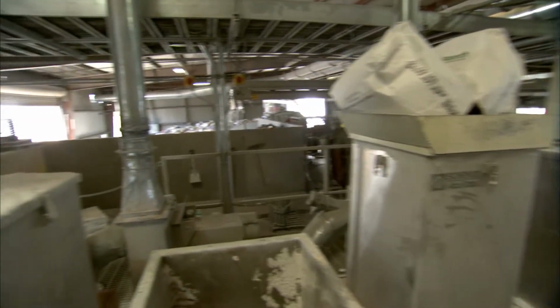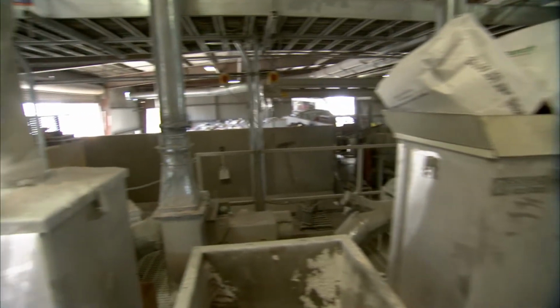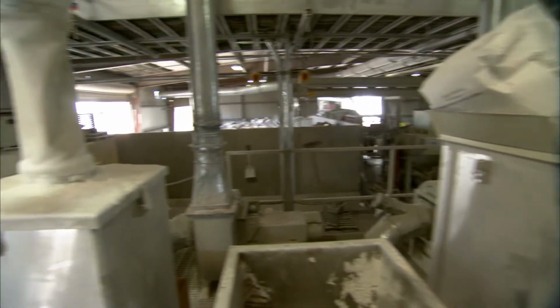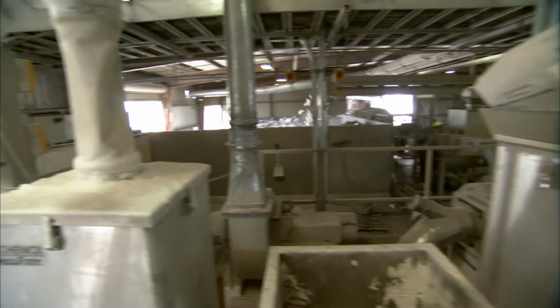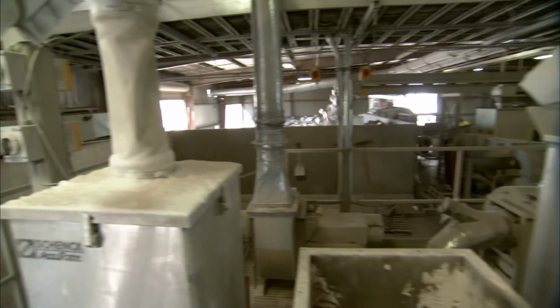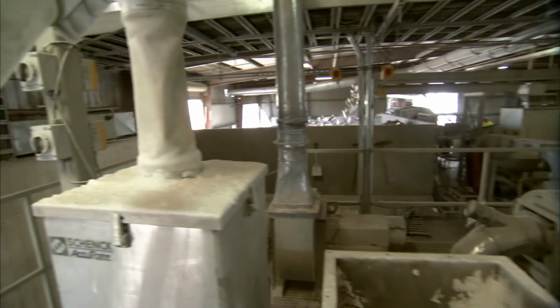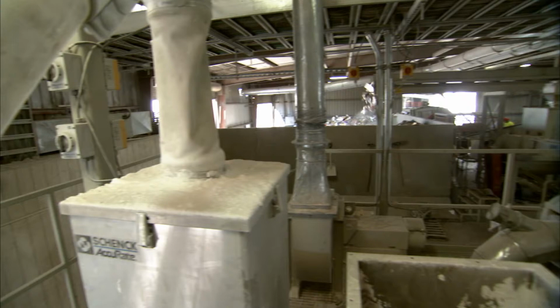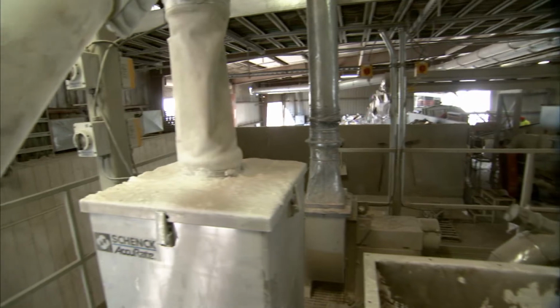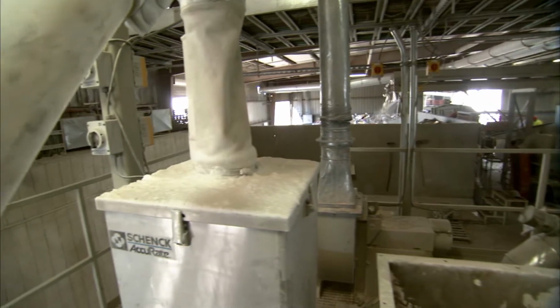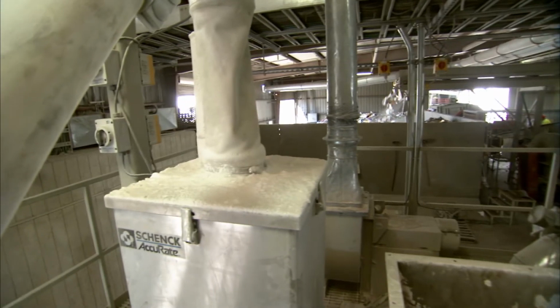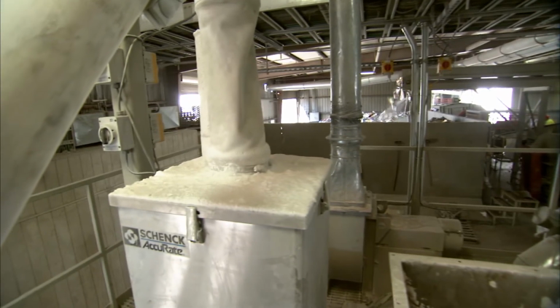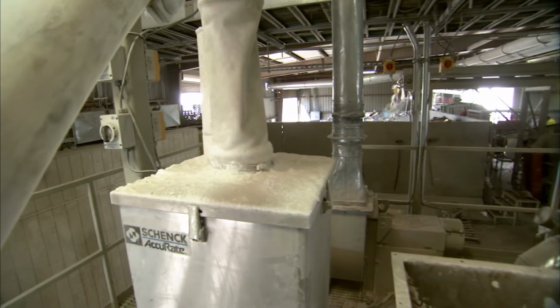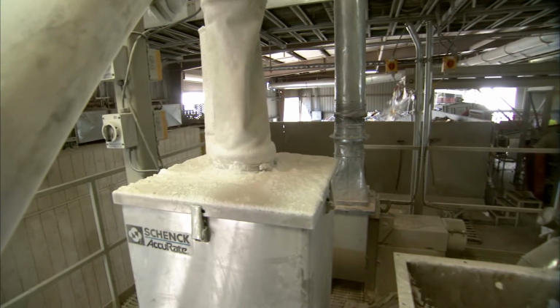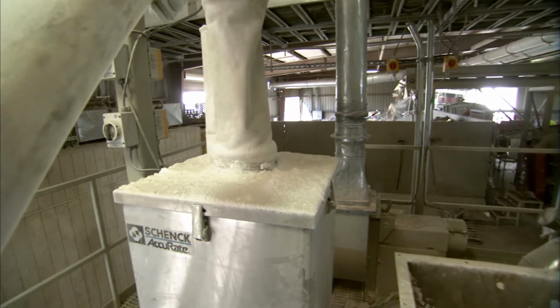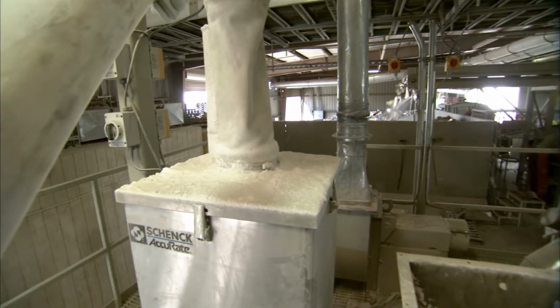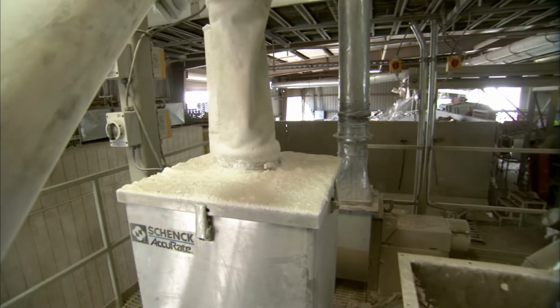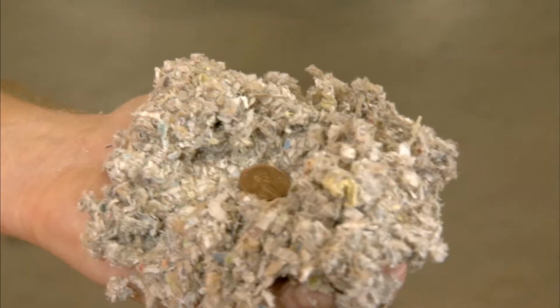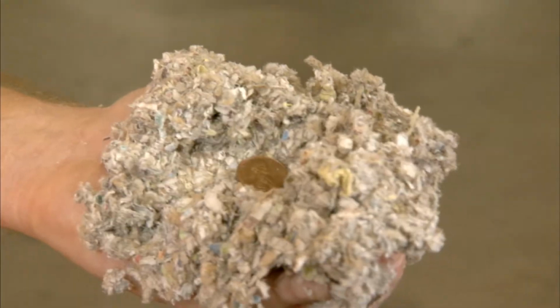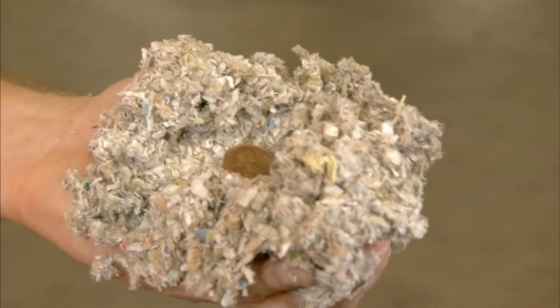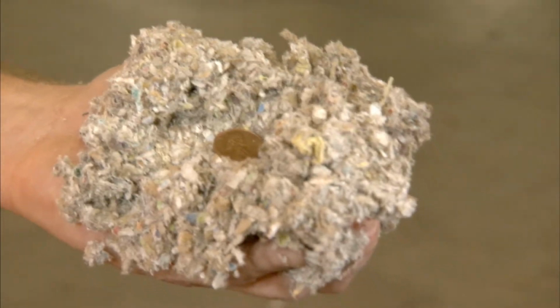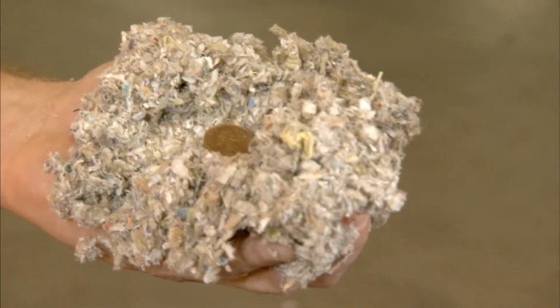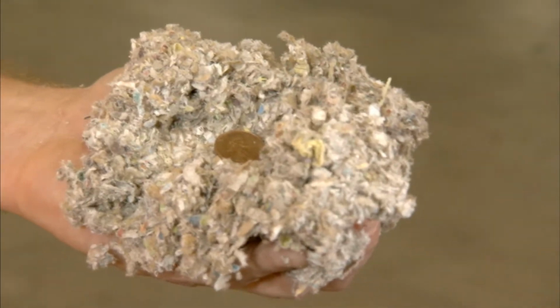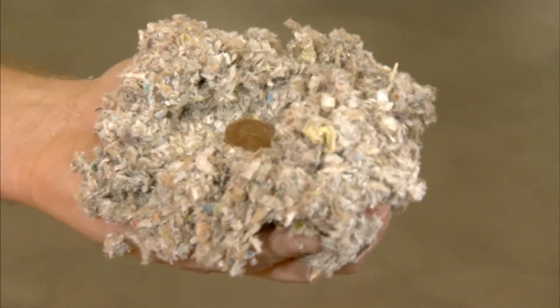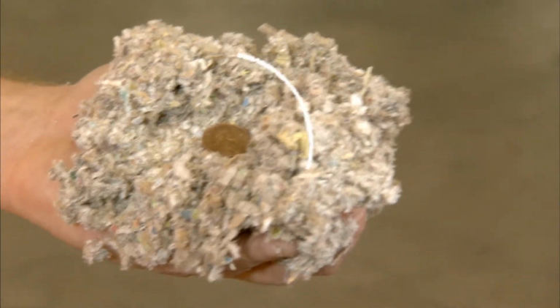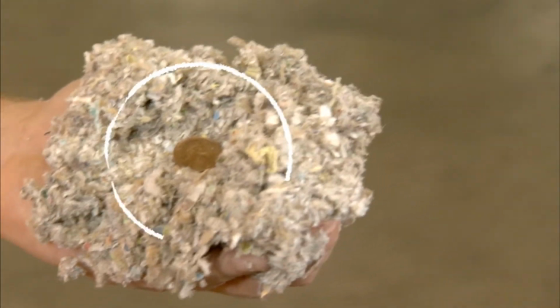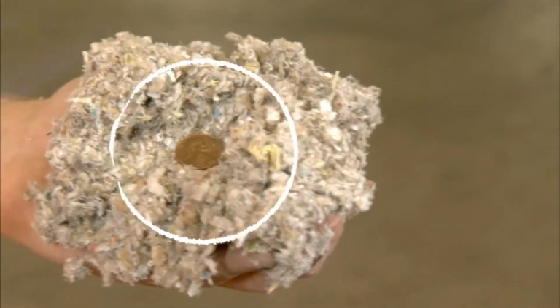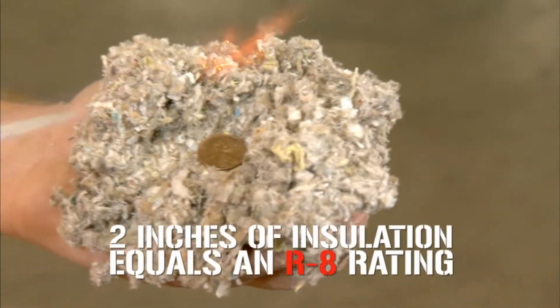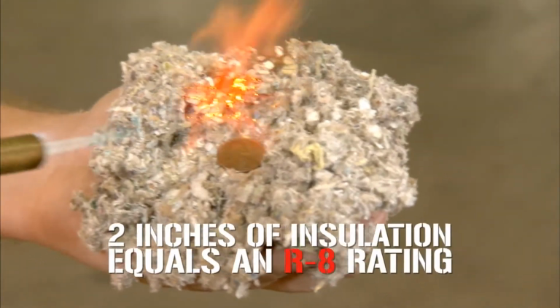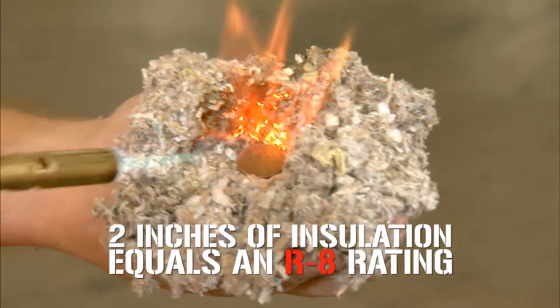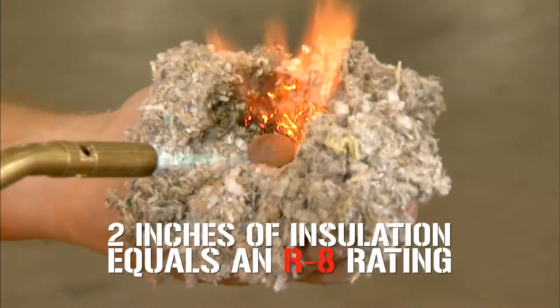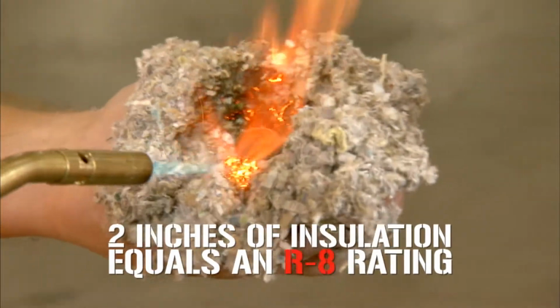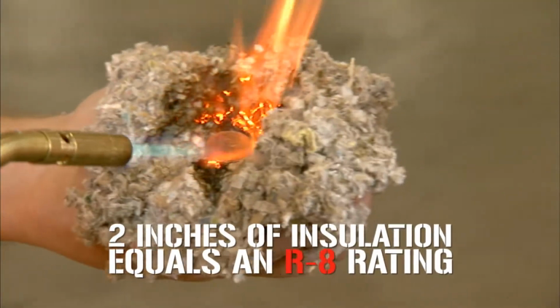It's a highly technical process that yields a class-one fire-rated building insulation that can actually allow a penny to melt in a bare hand.